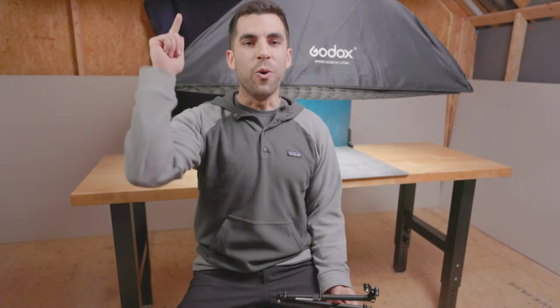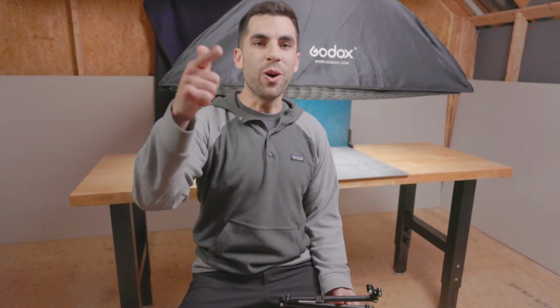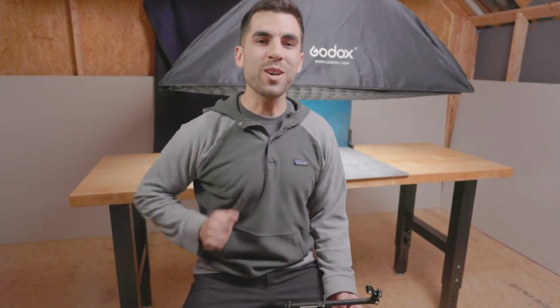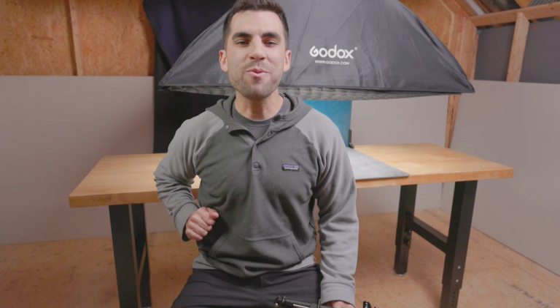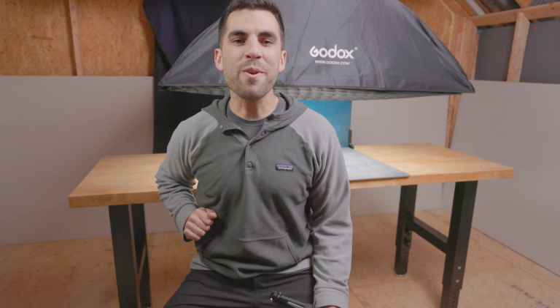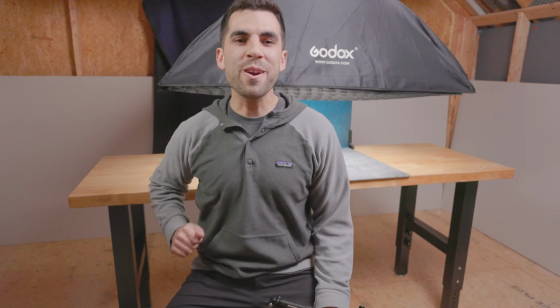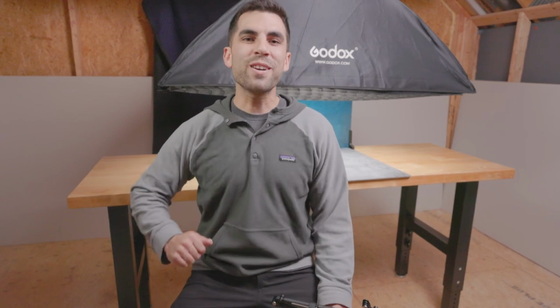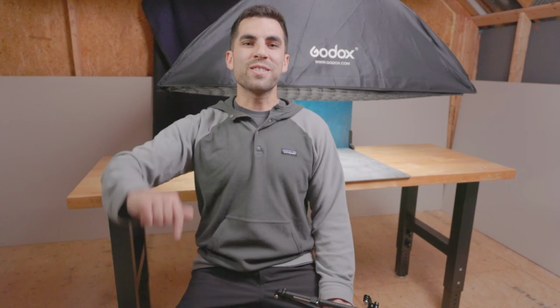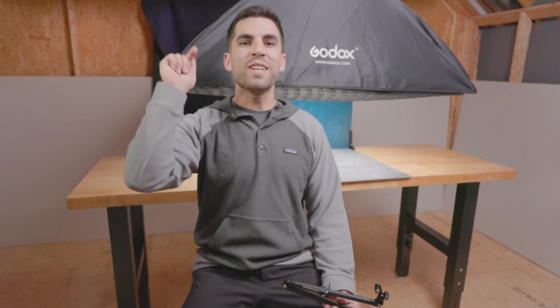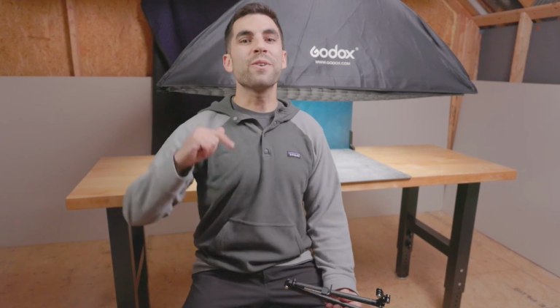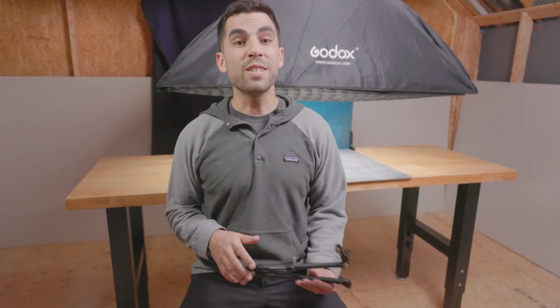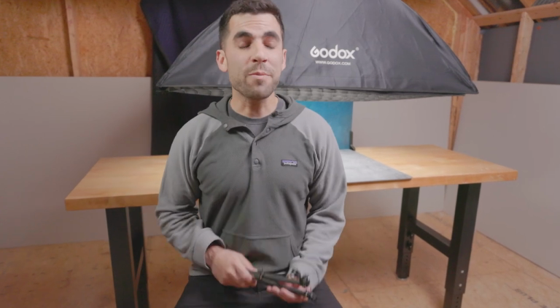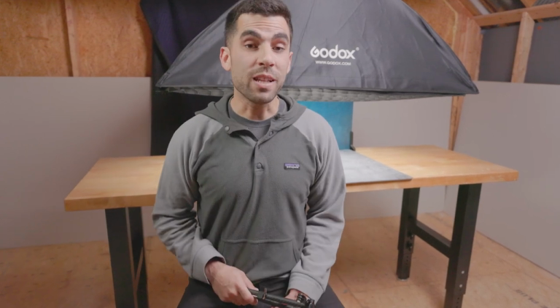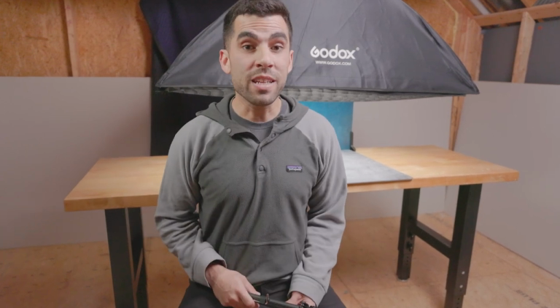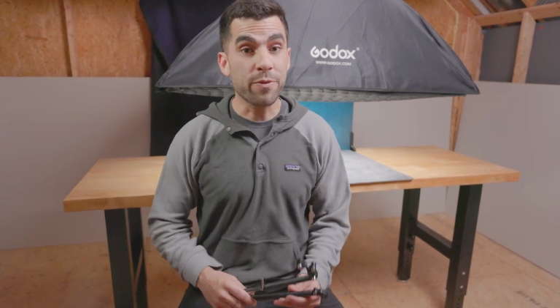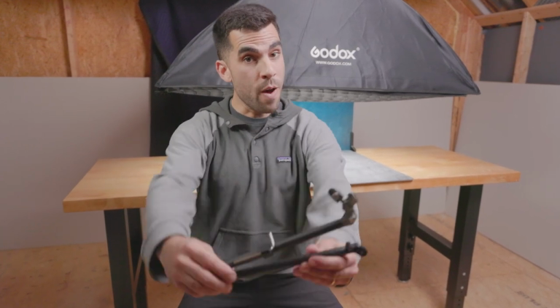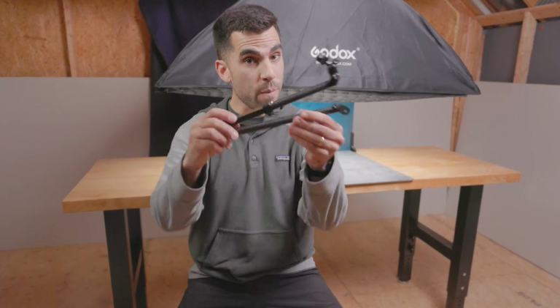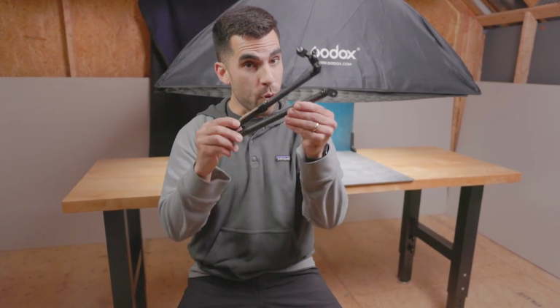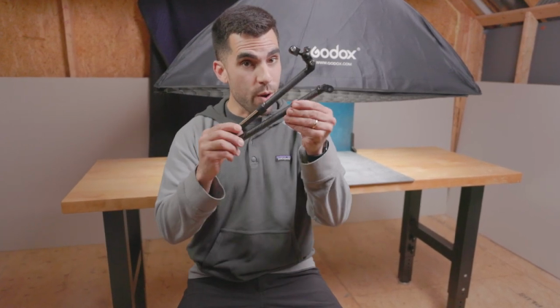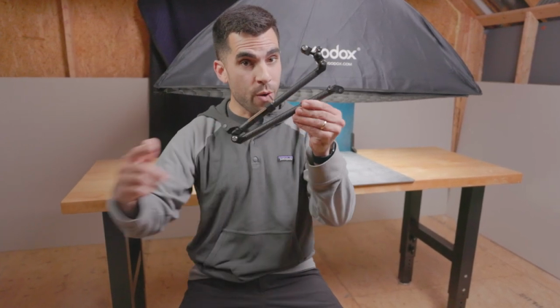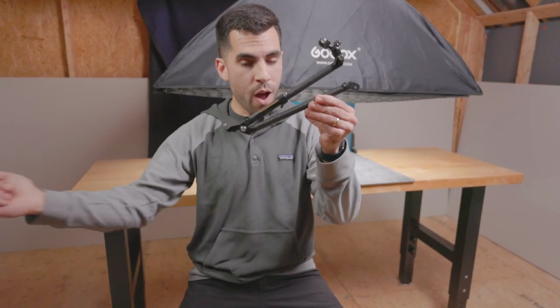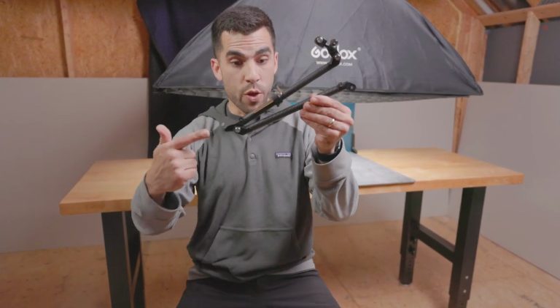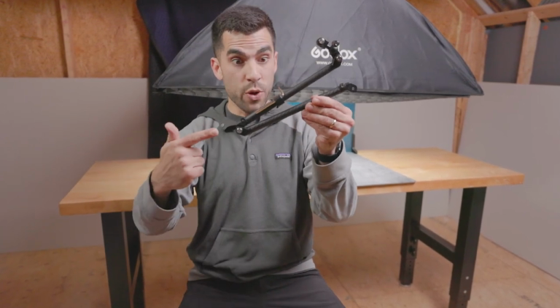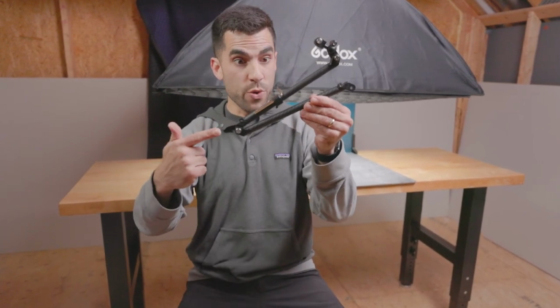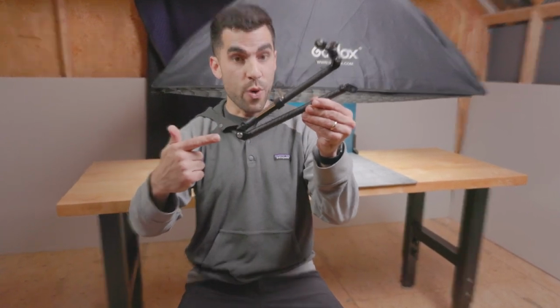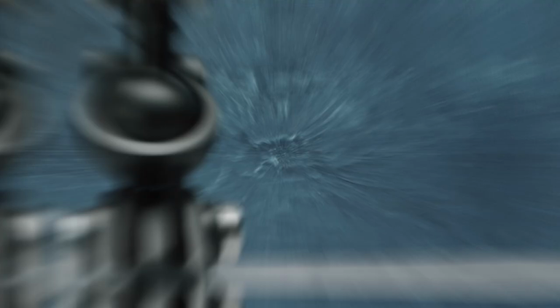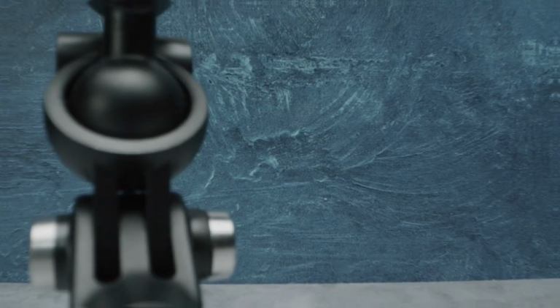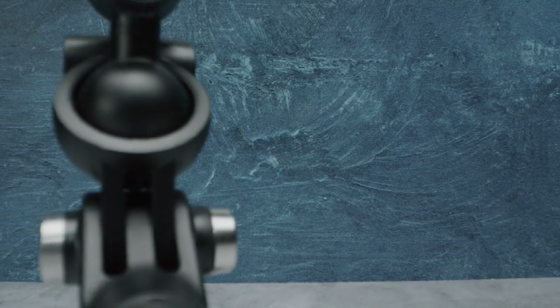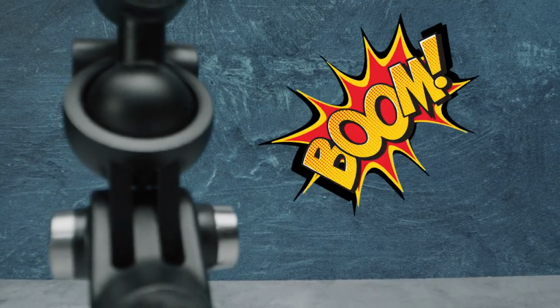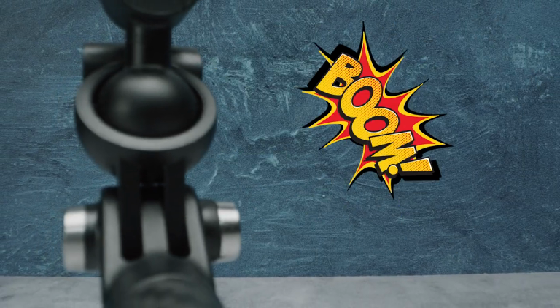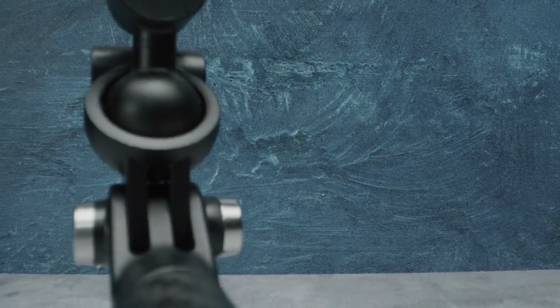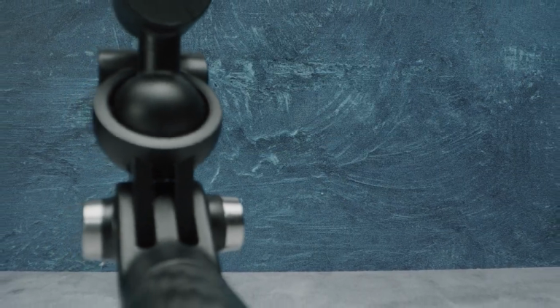What's up rippers! Today we're going to talk about the latest from GoPro — the new boom mount.